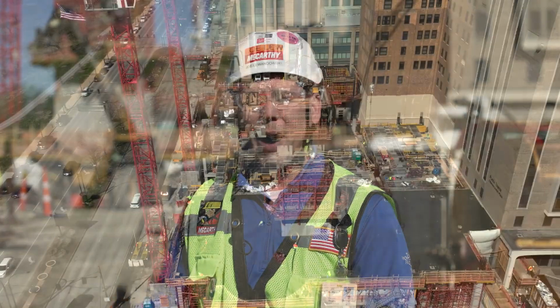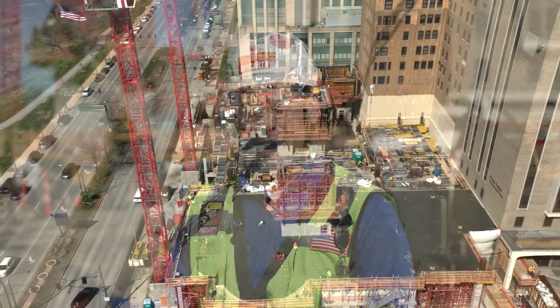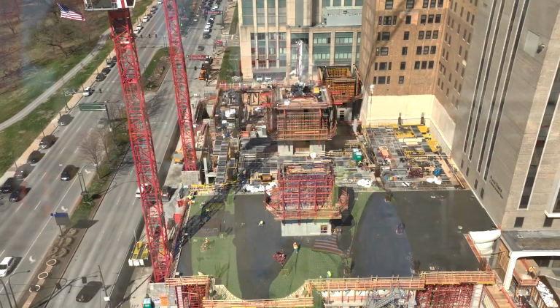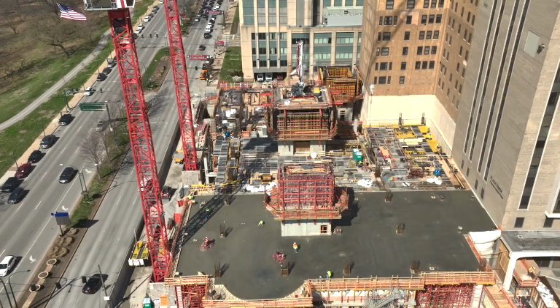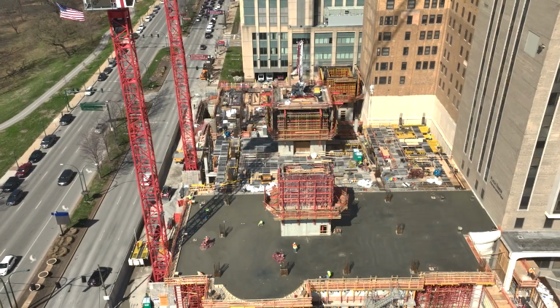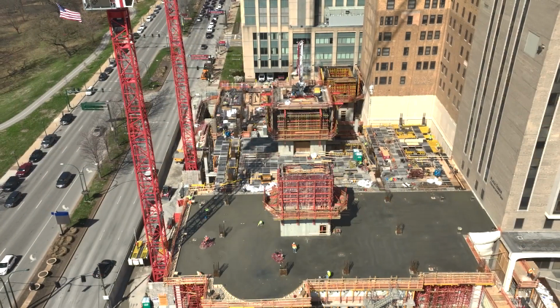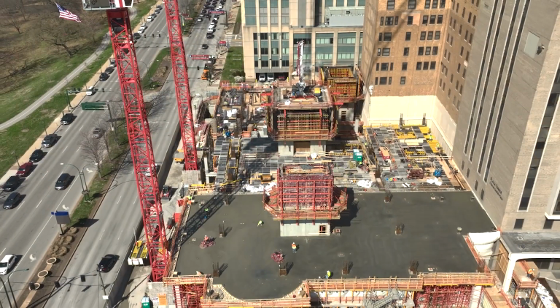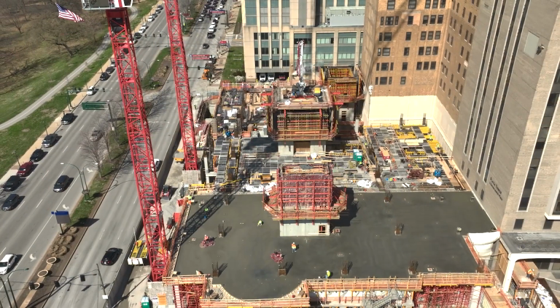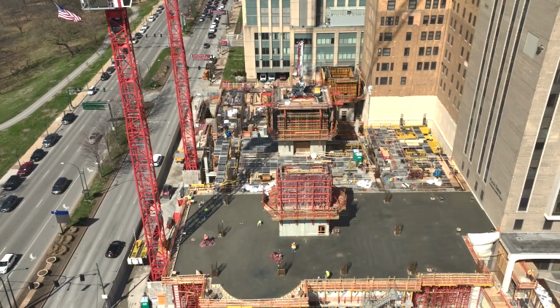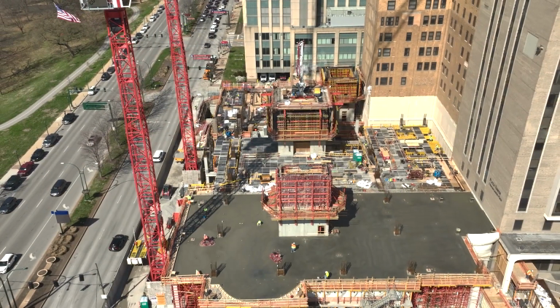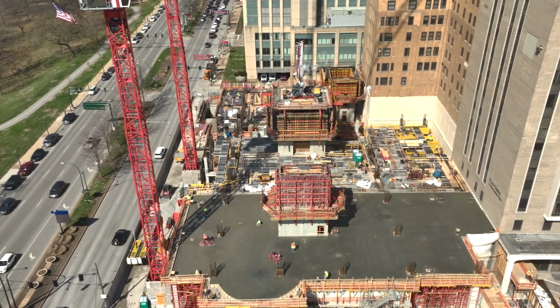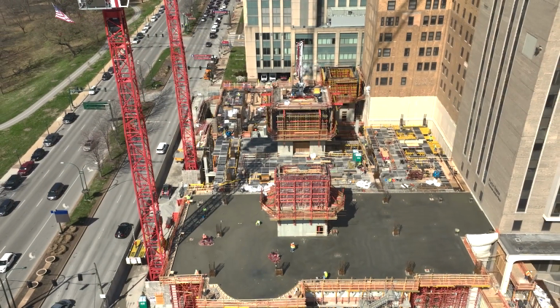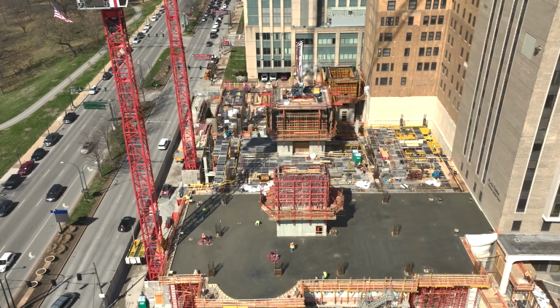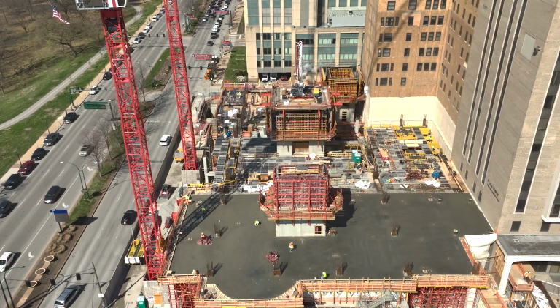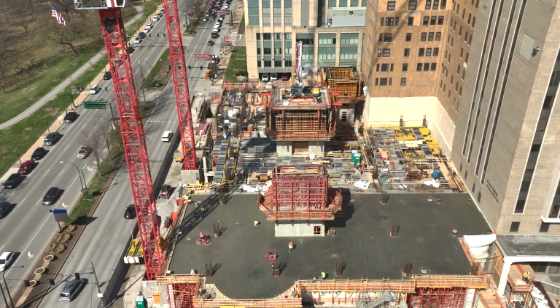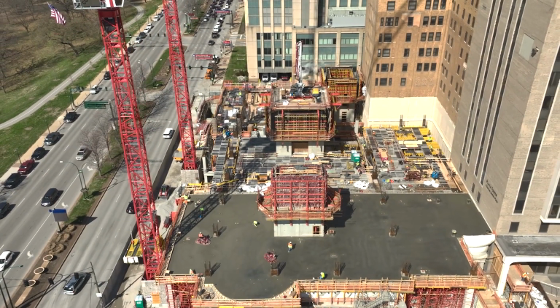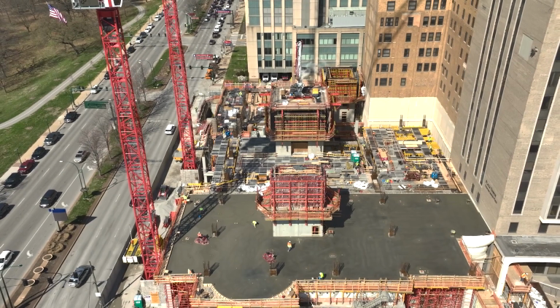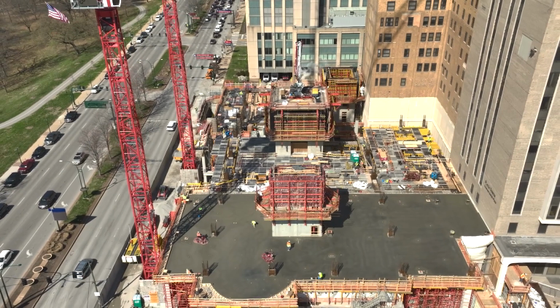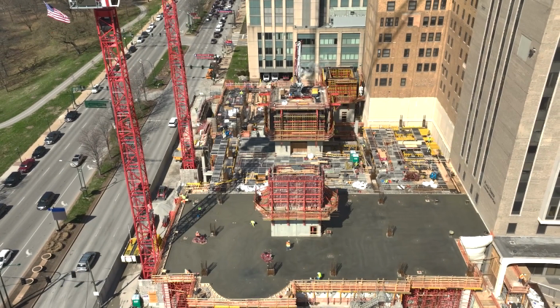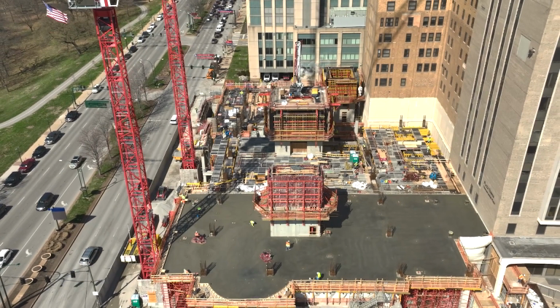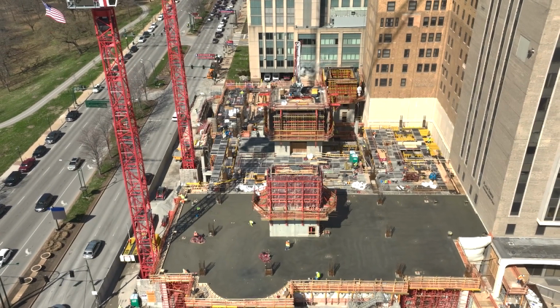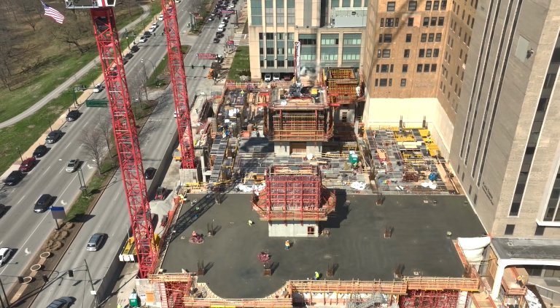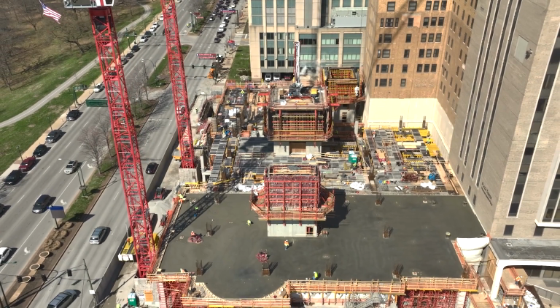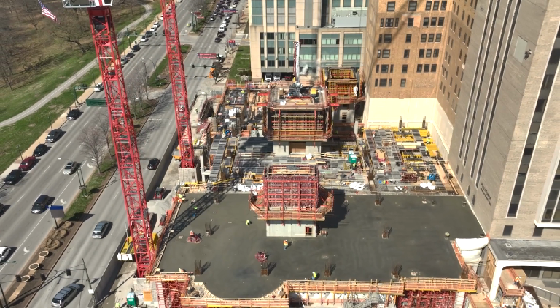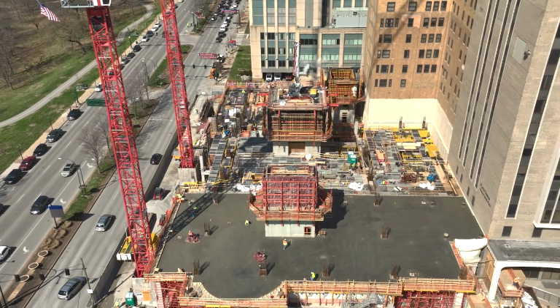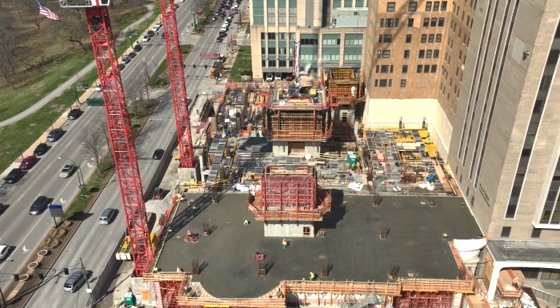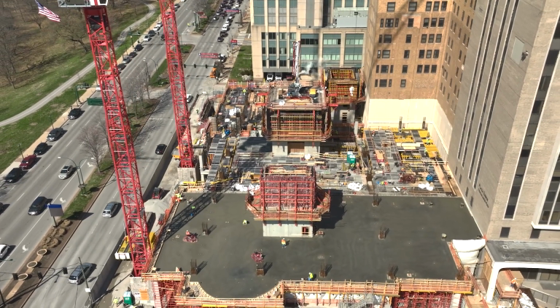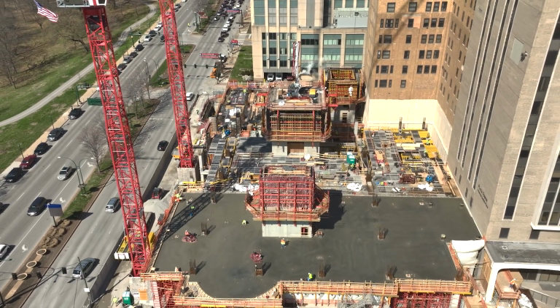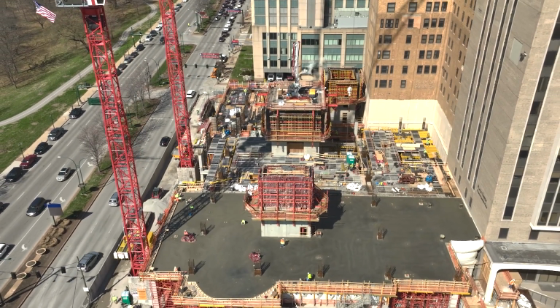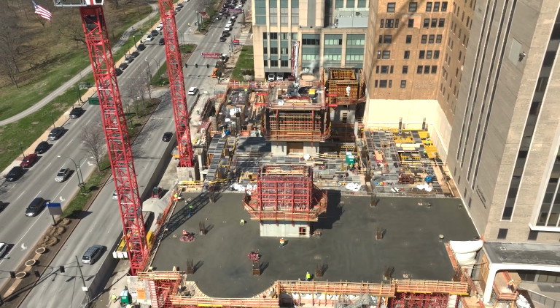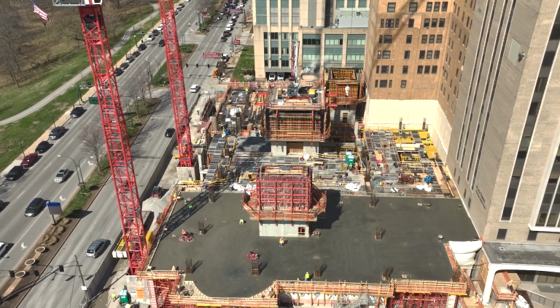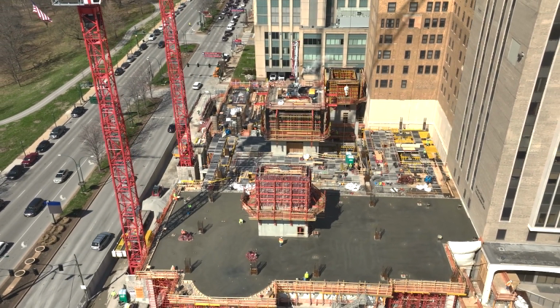Behind that, we're going to see some of the skin activities as well as the fit-out come up through this concrete frame as the building continues.